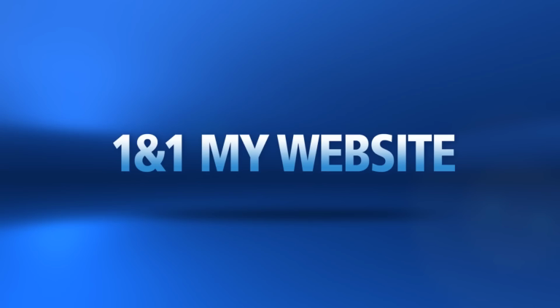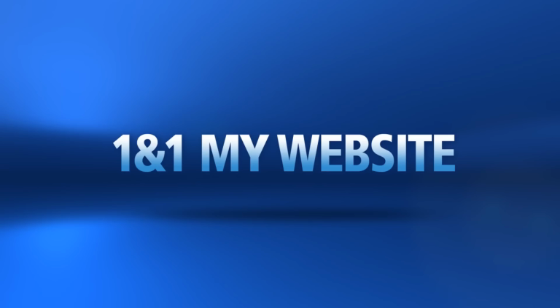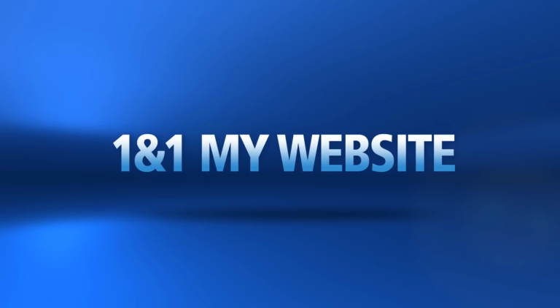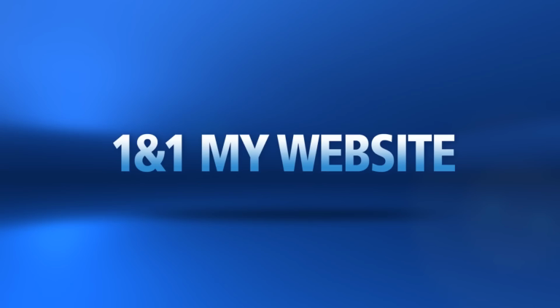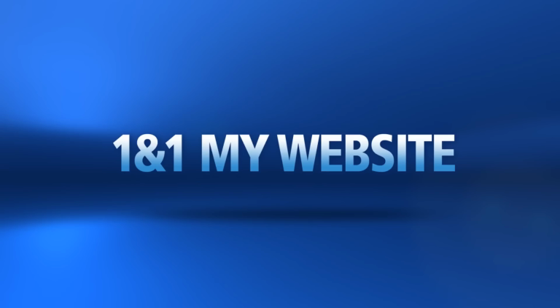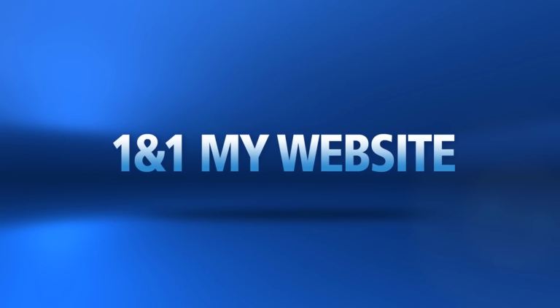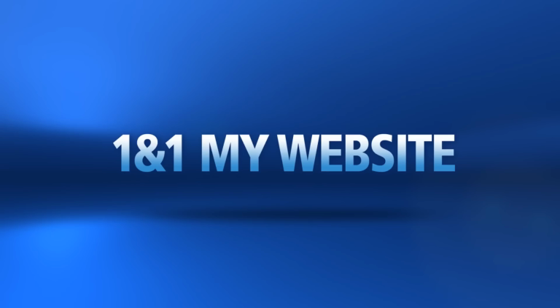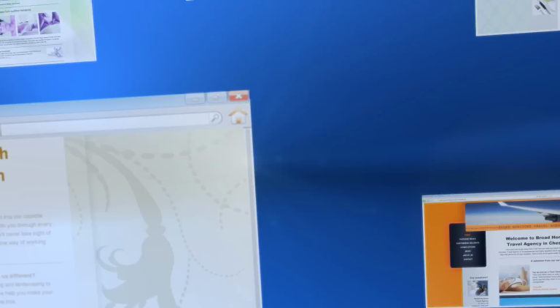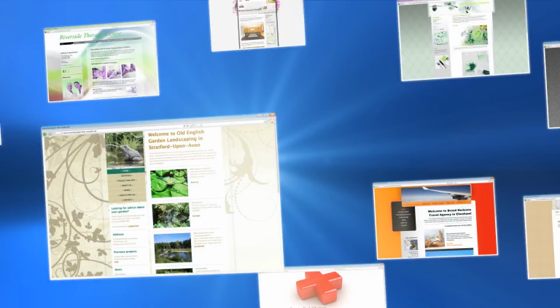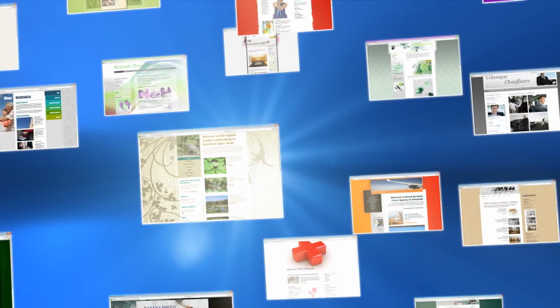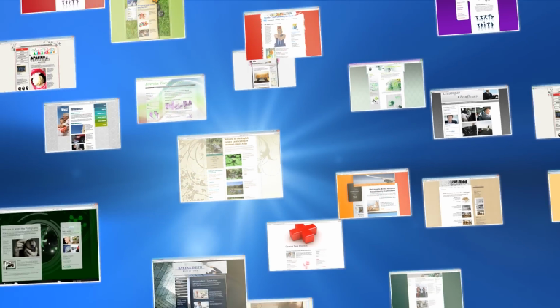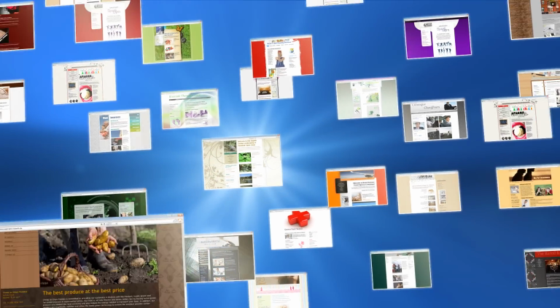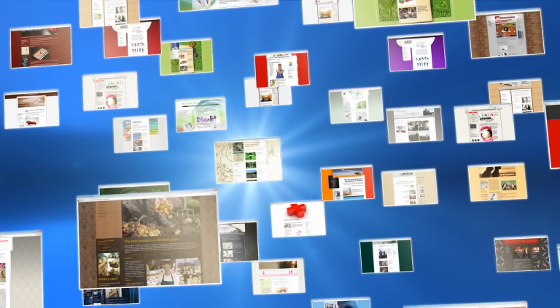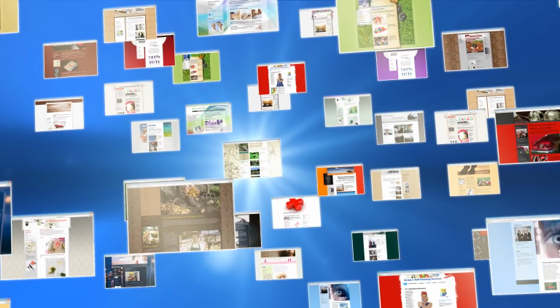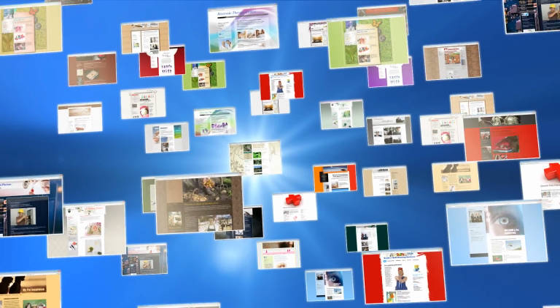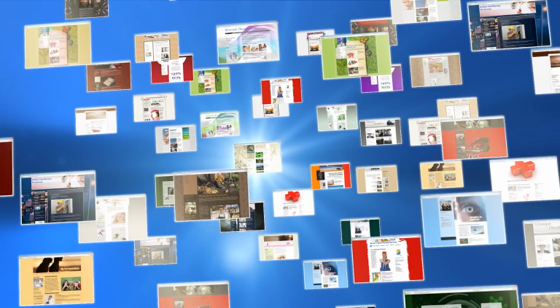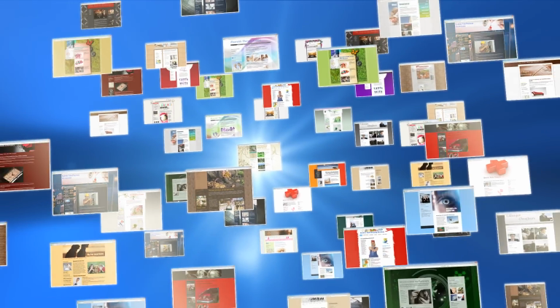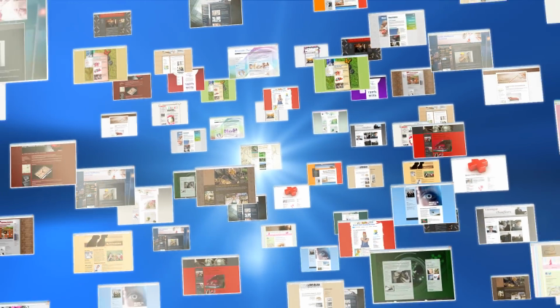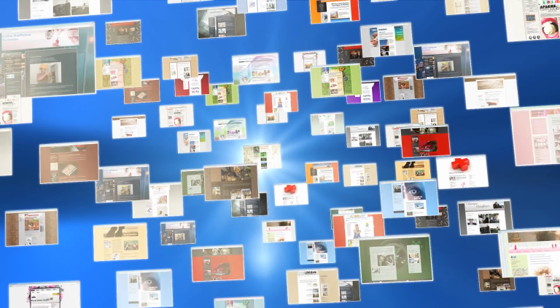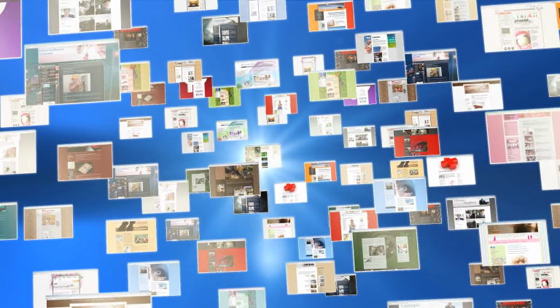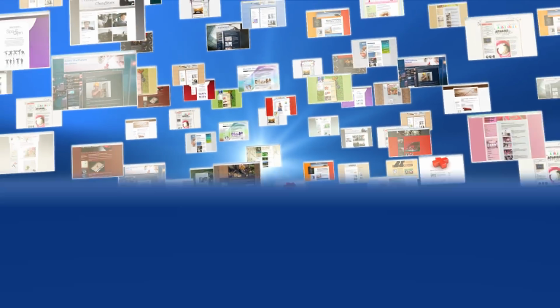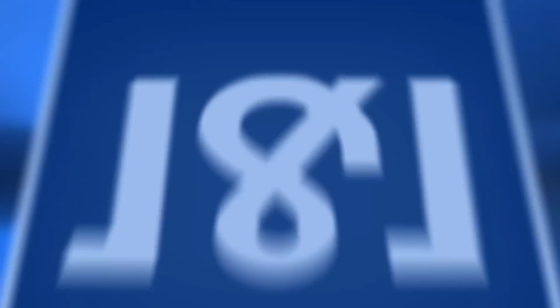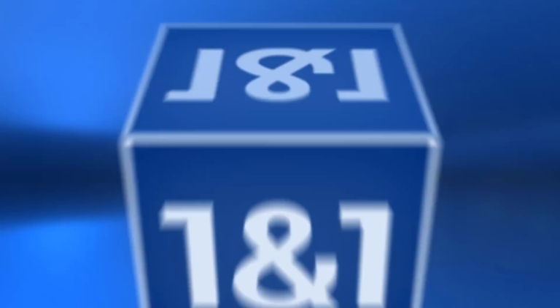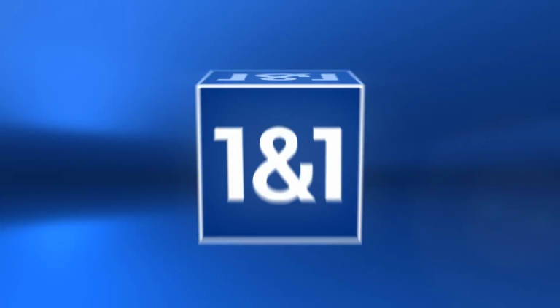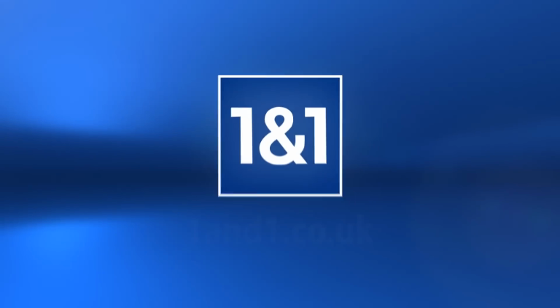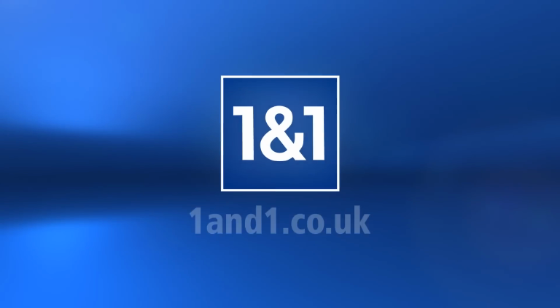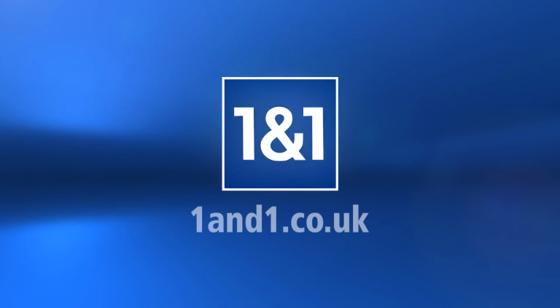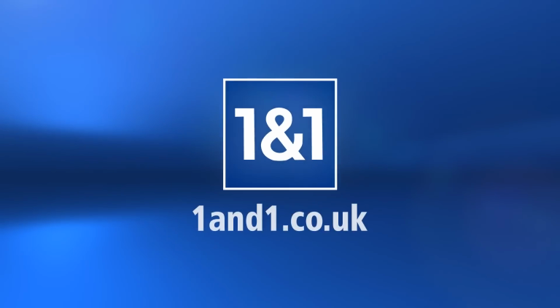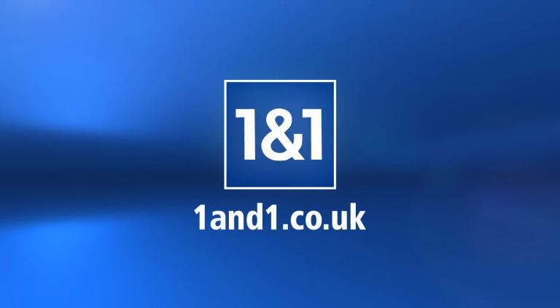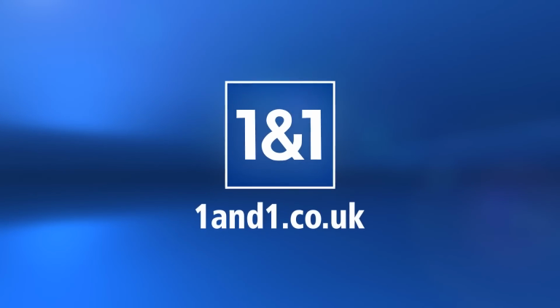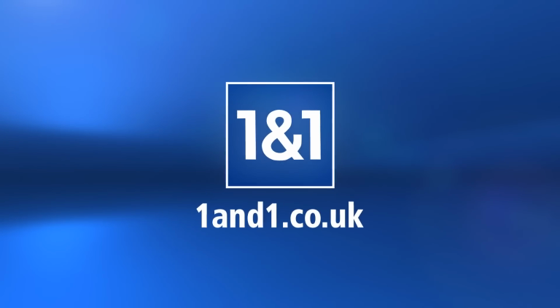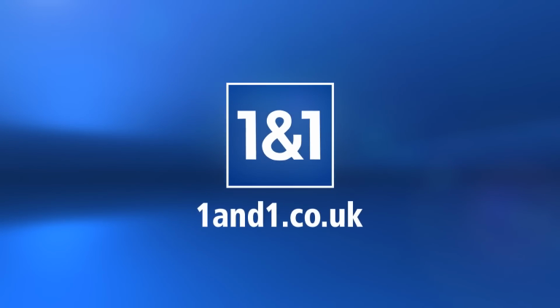1&1, my website. A professional website made by you. 1&1.co.uk